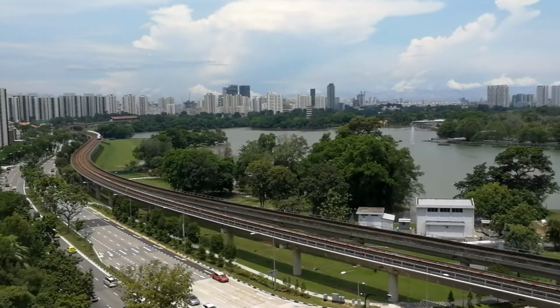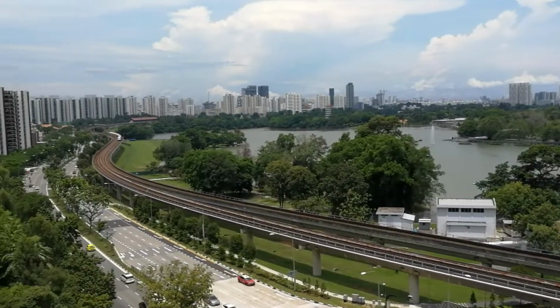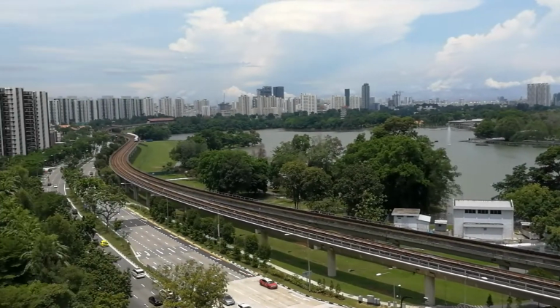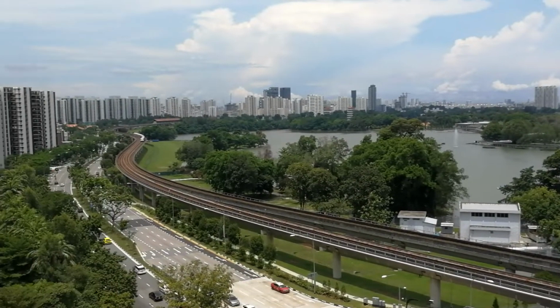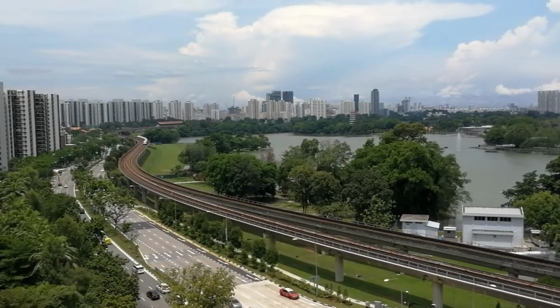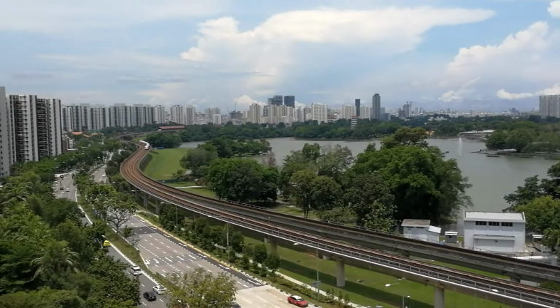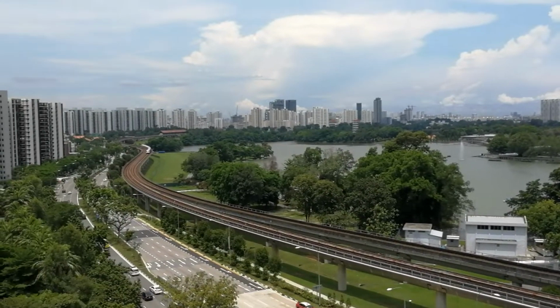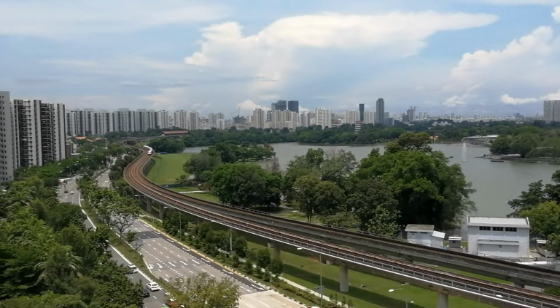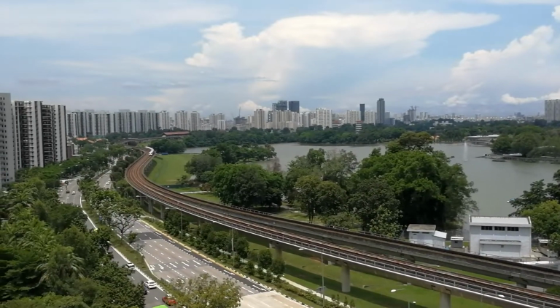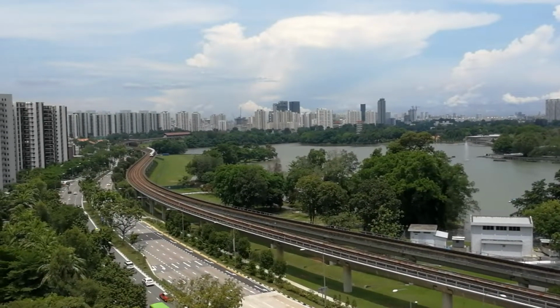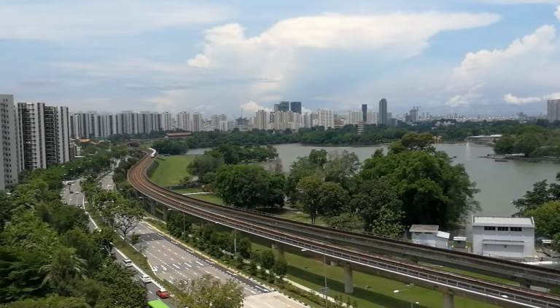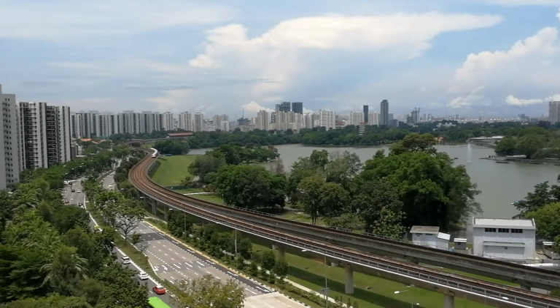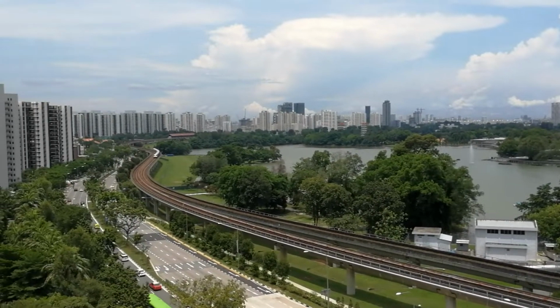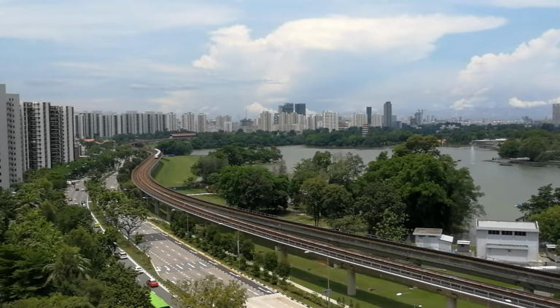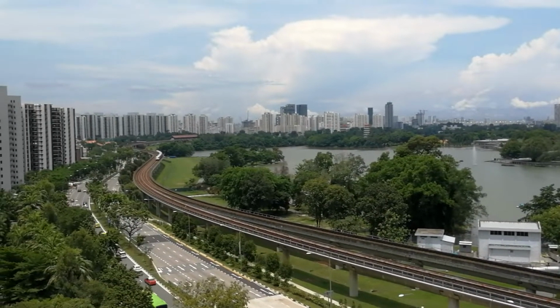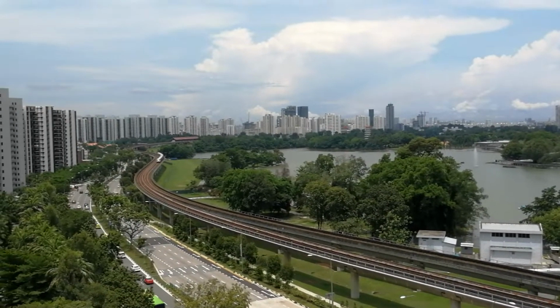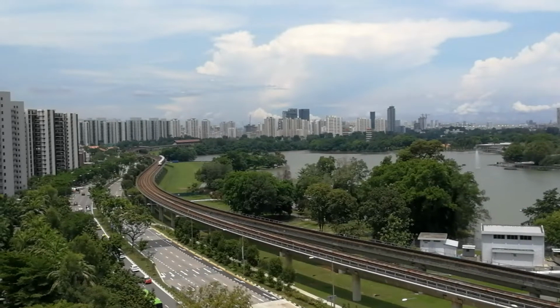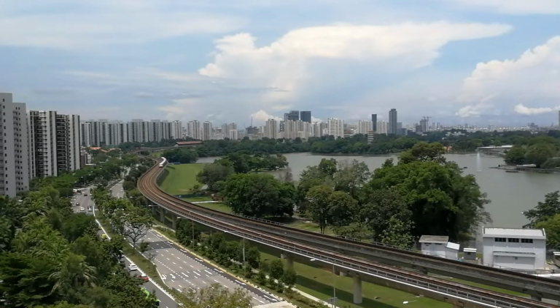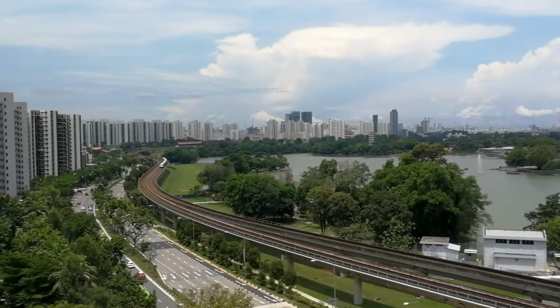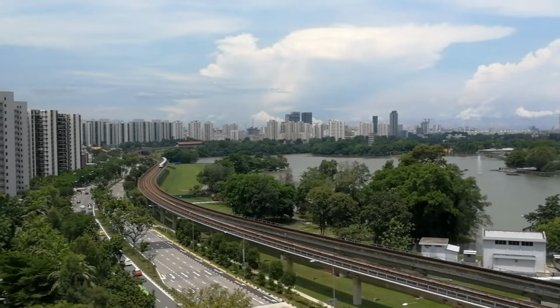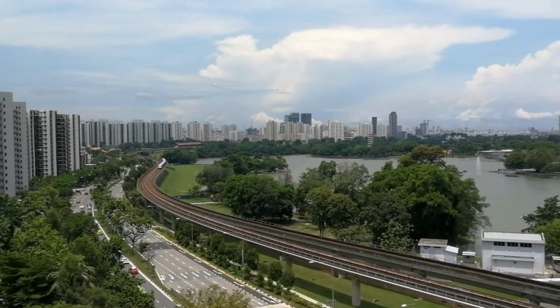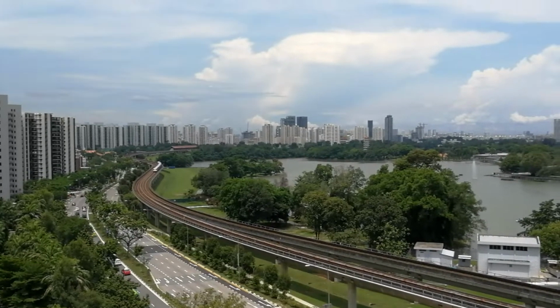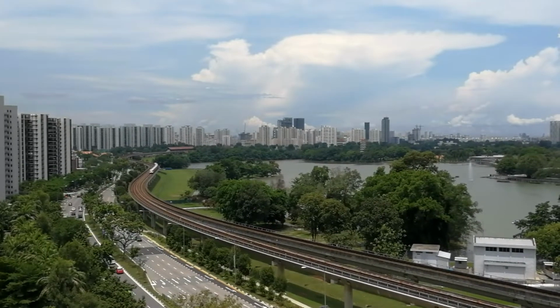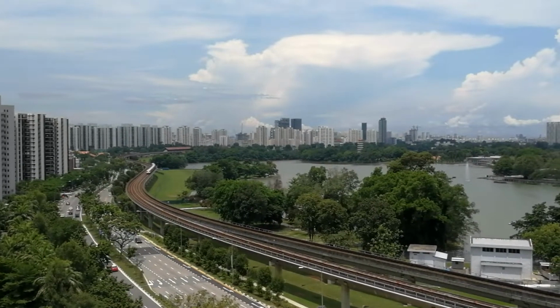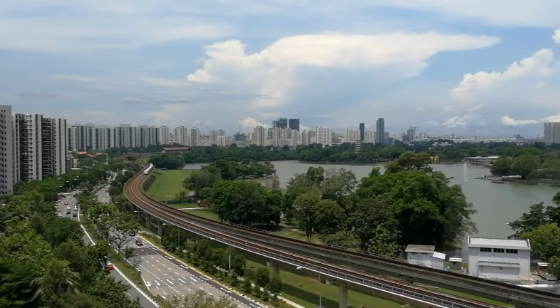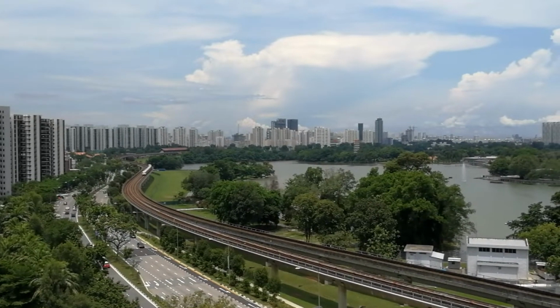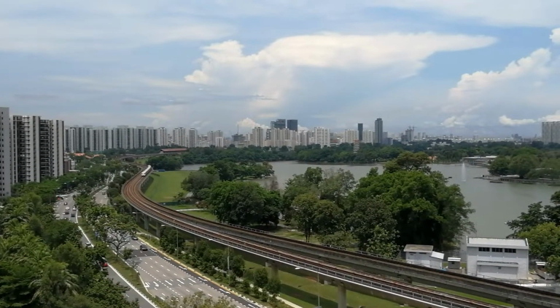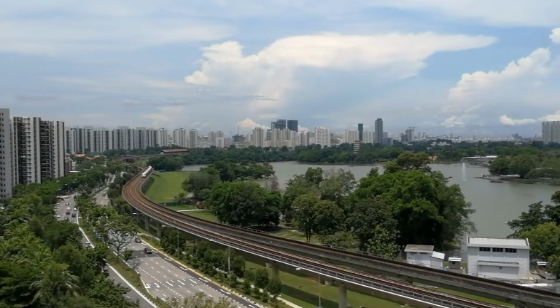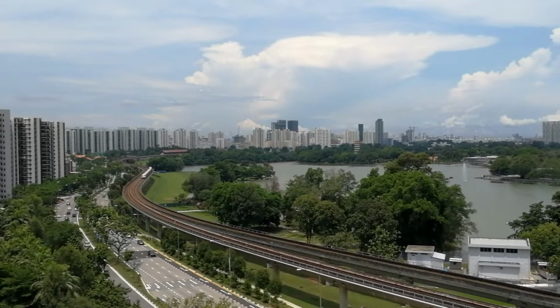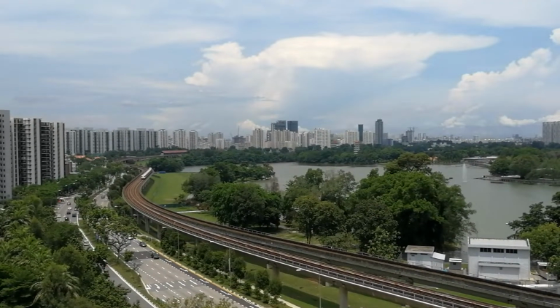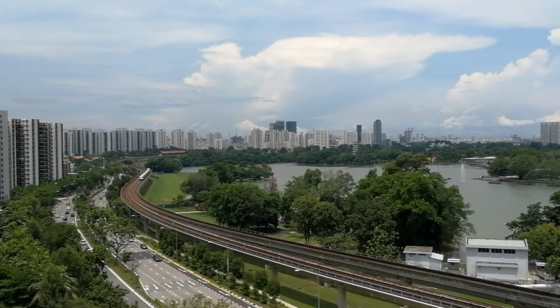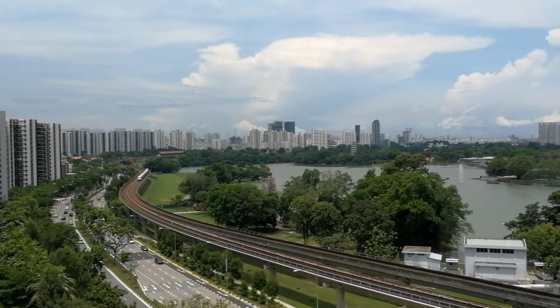But the view is really beautiful here. Especially in the morning, when the sun is up, the view is just stunning in the morning.